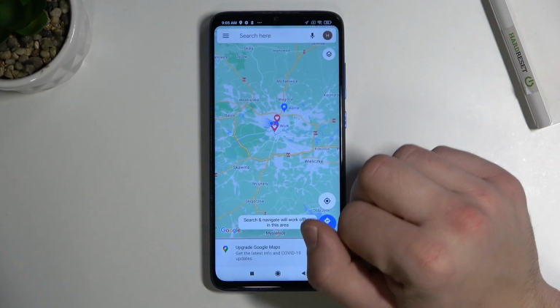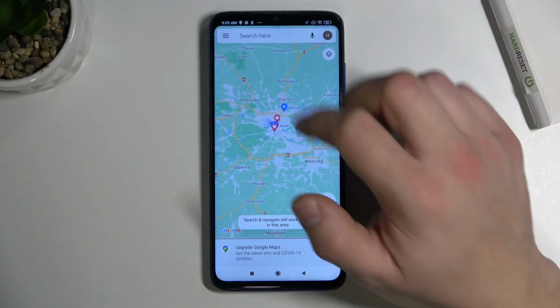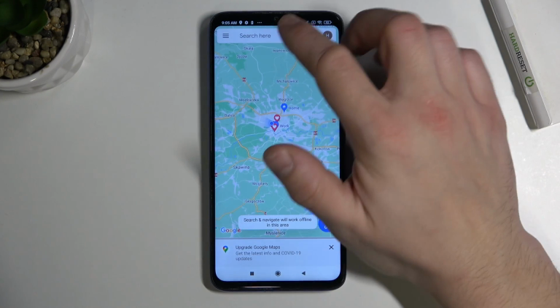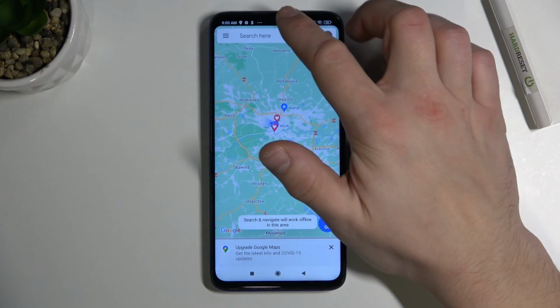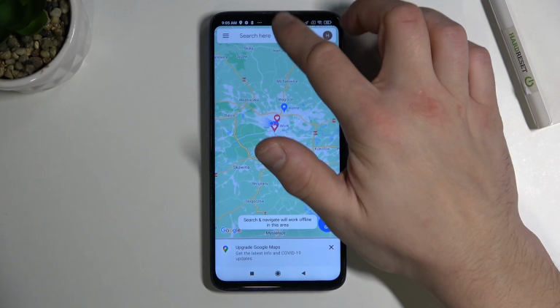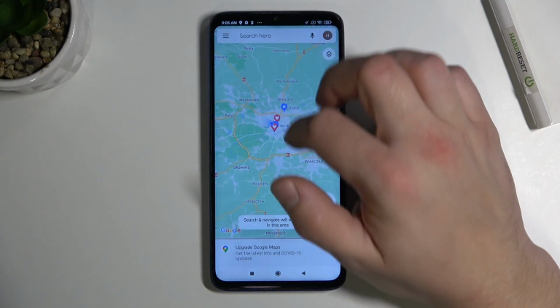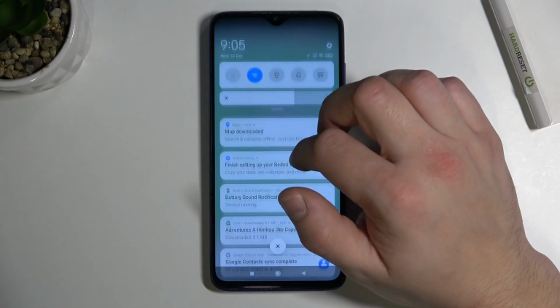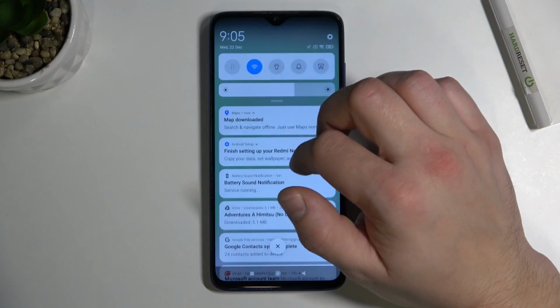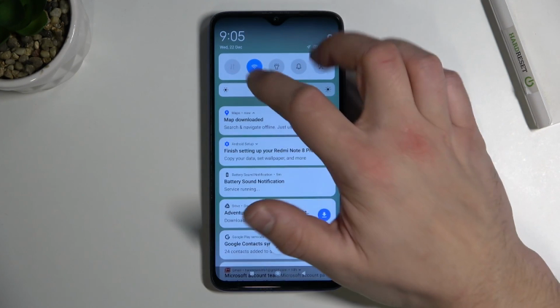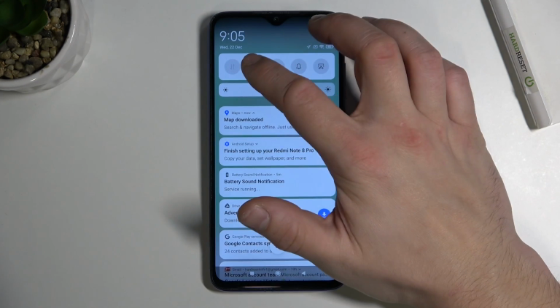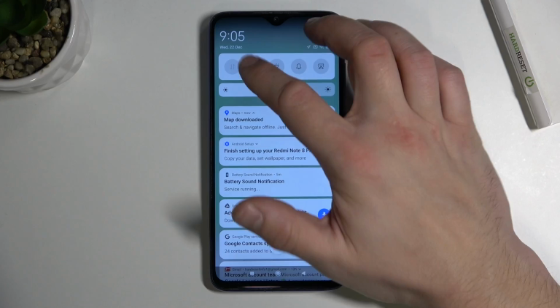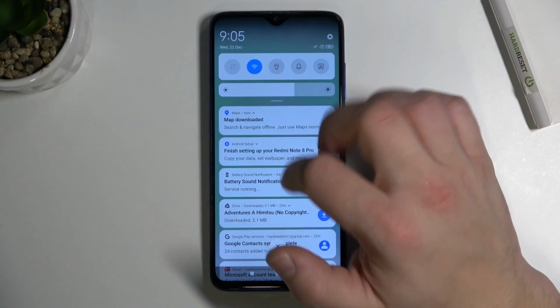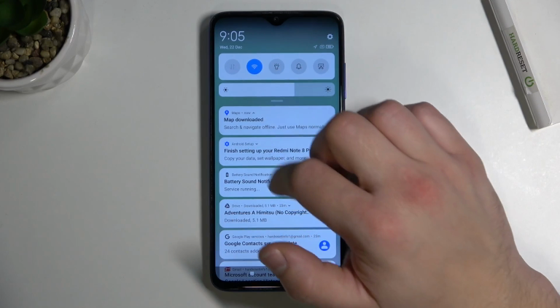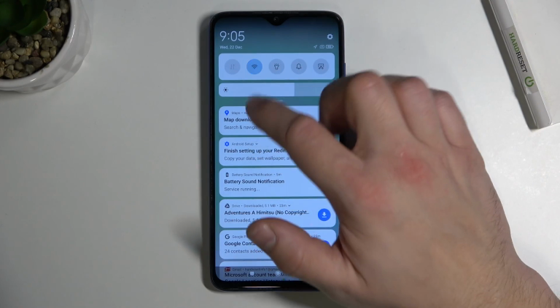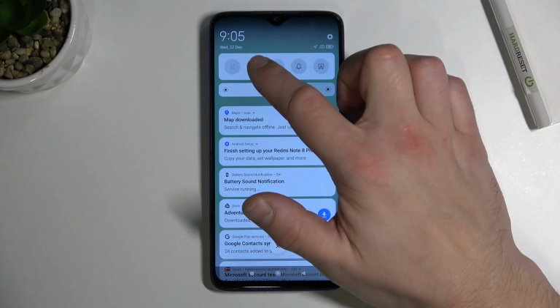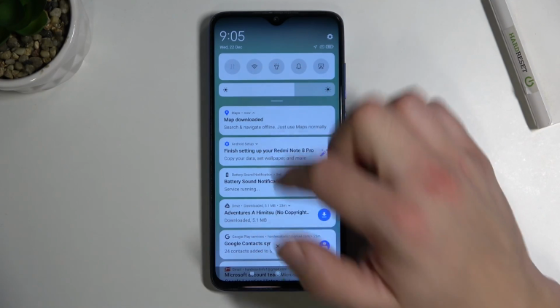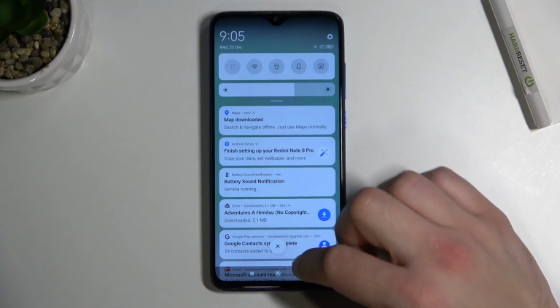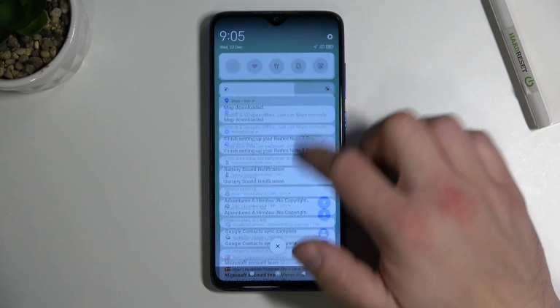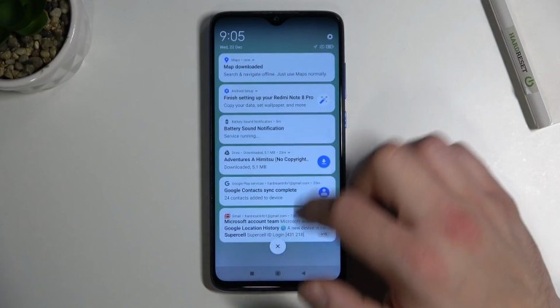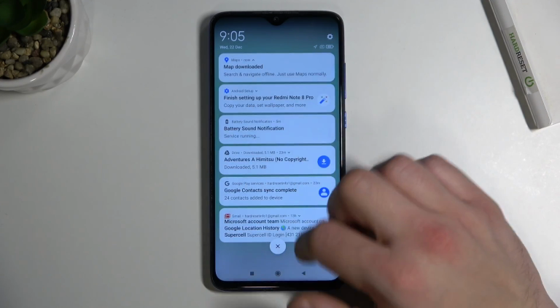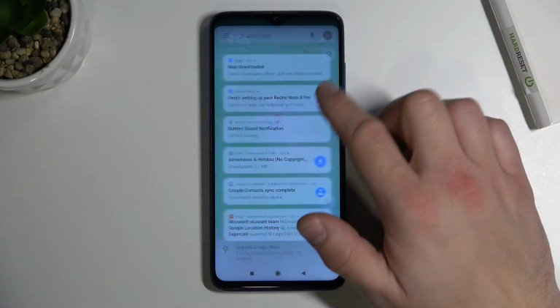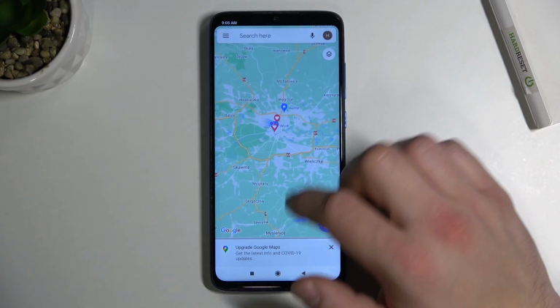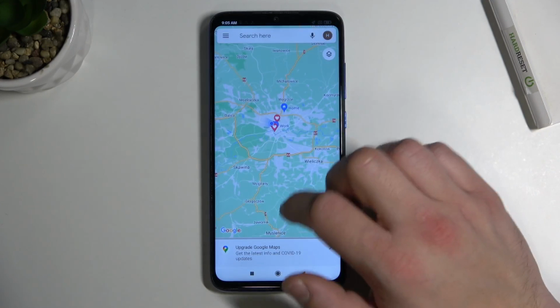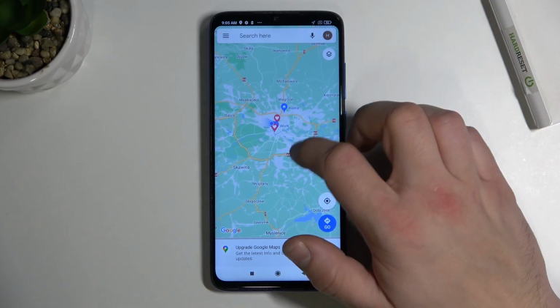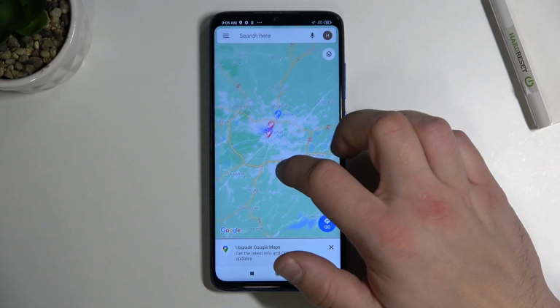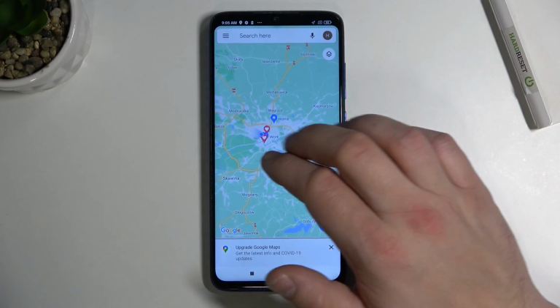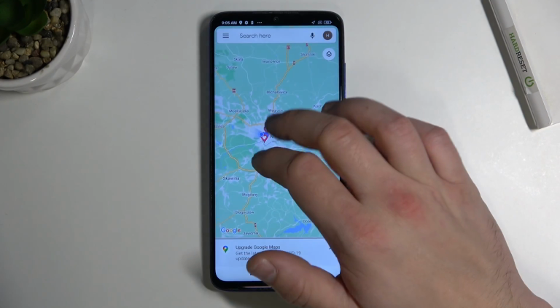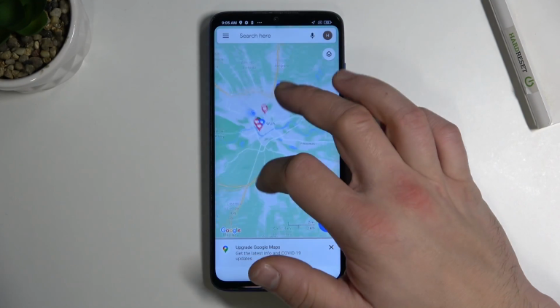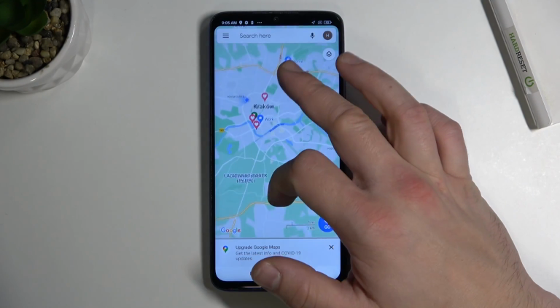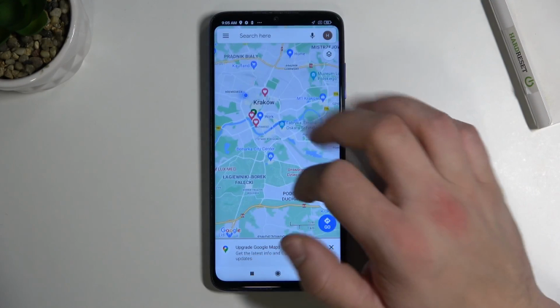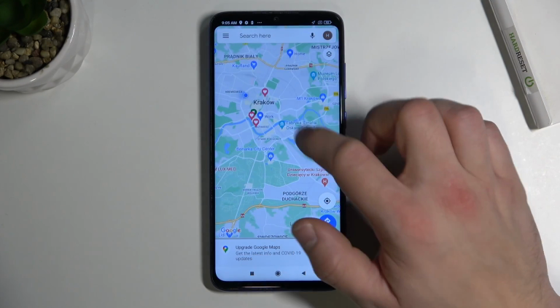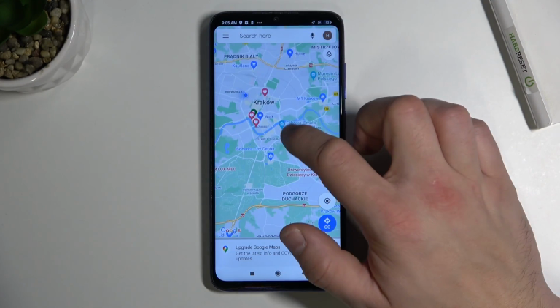Now you can turn off Wi-Fi and navigate offline in the area you downloaded.